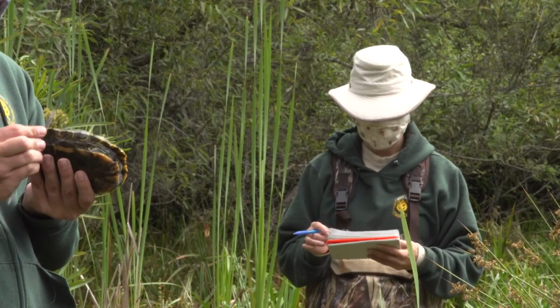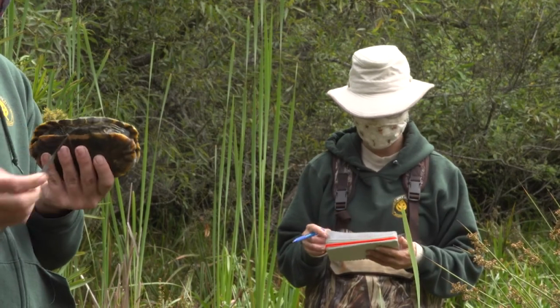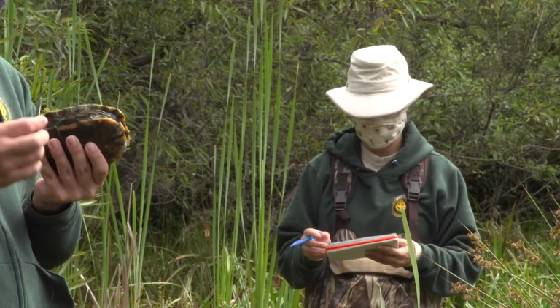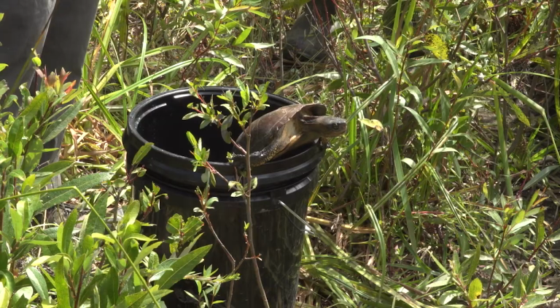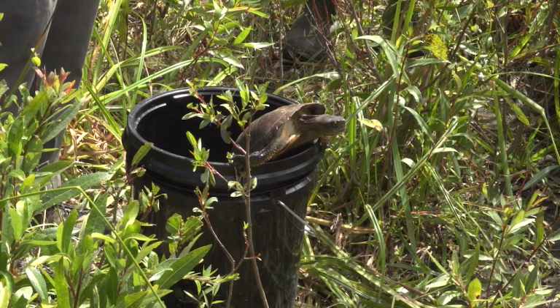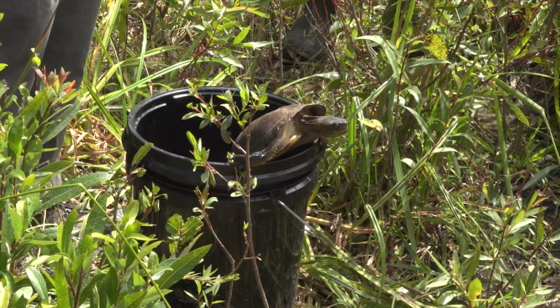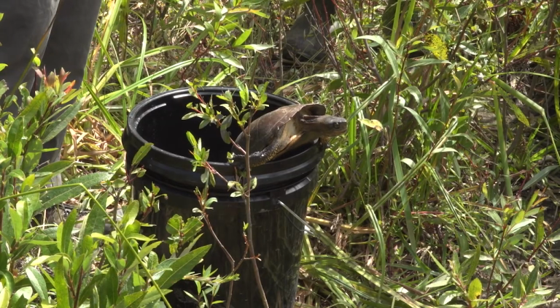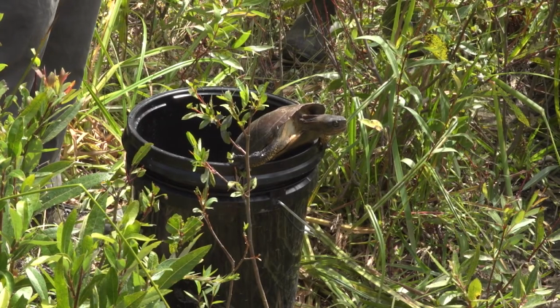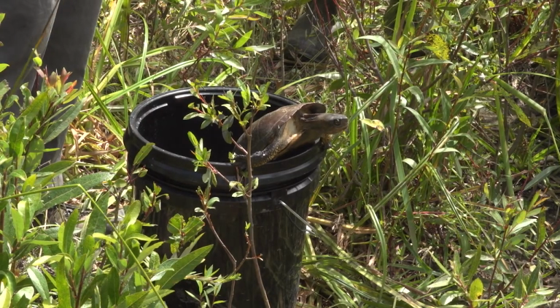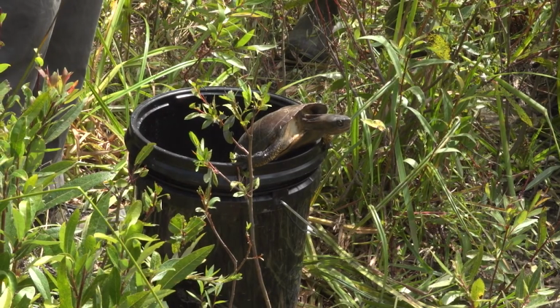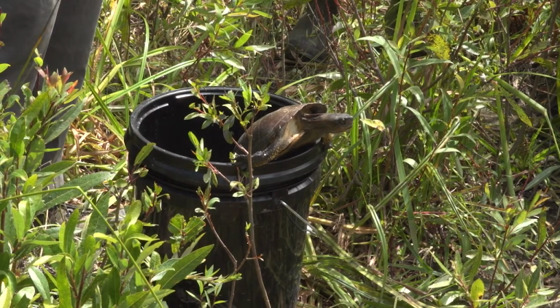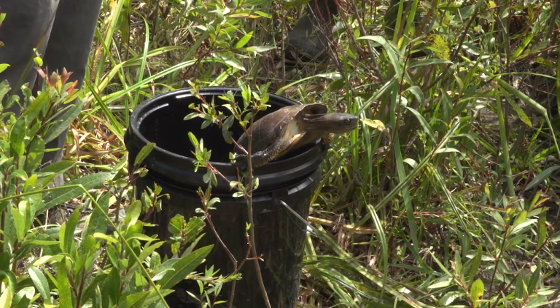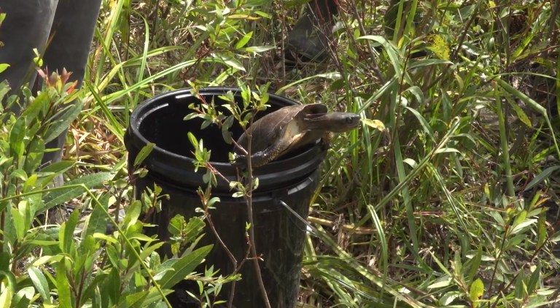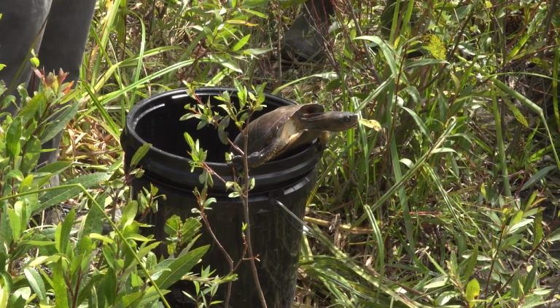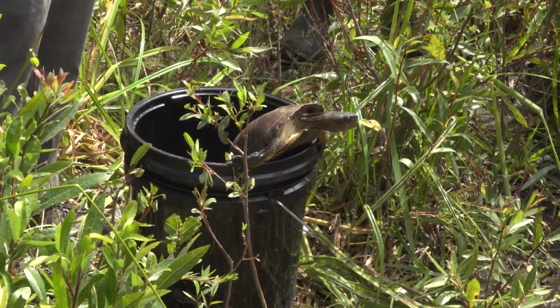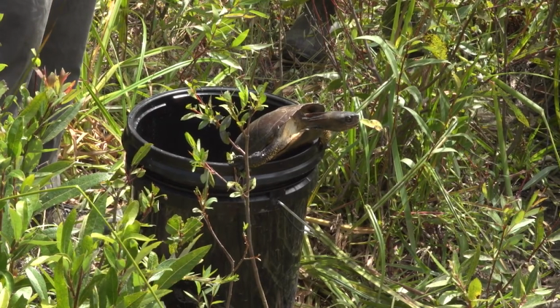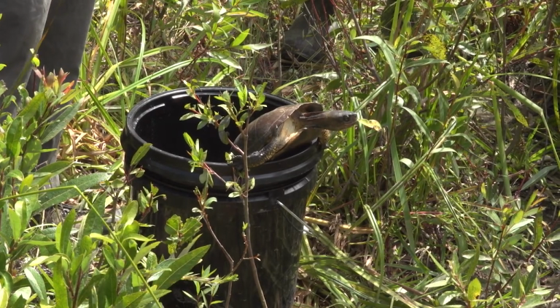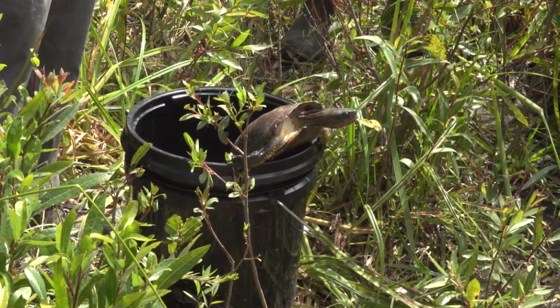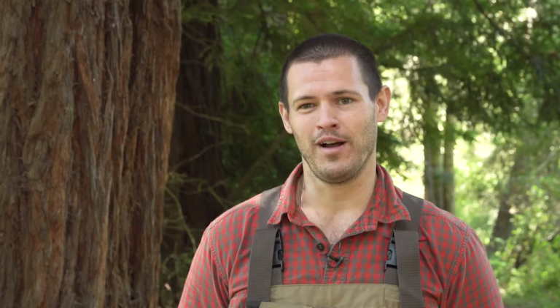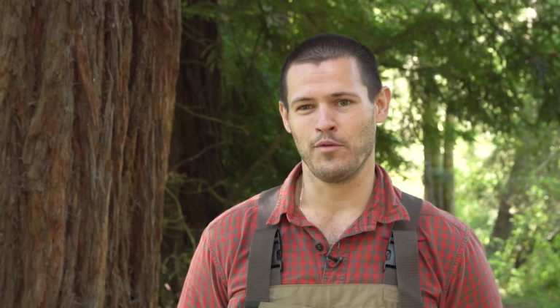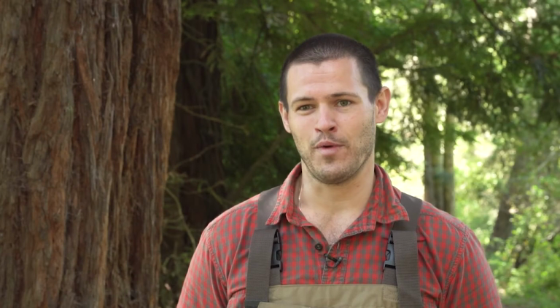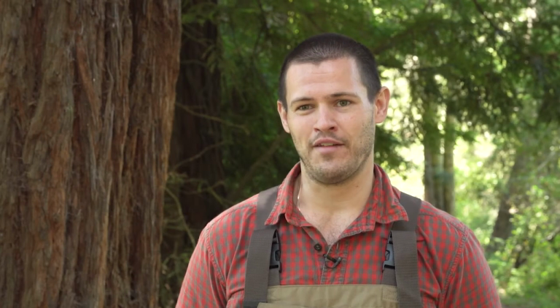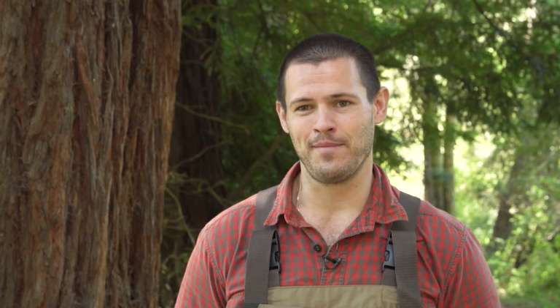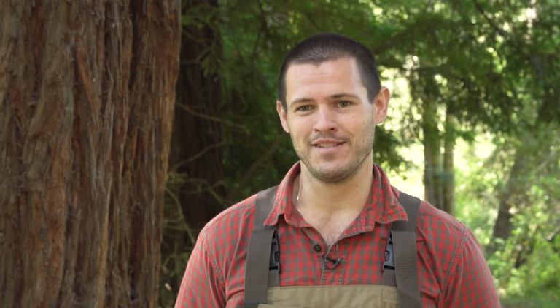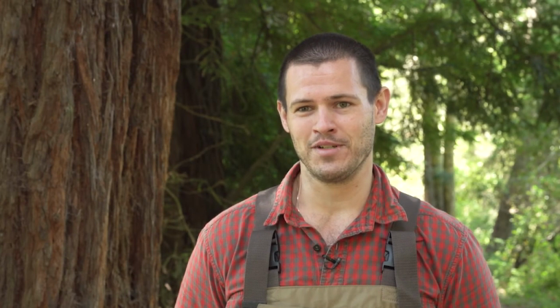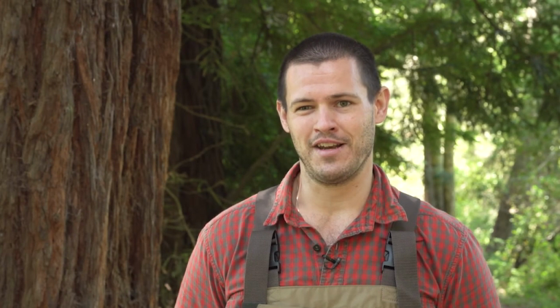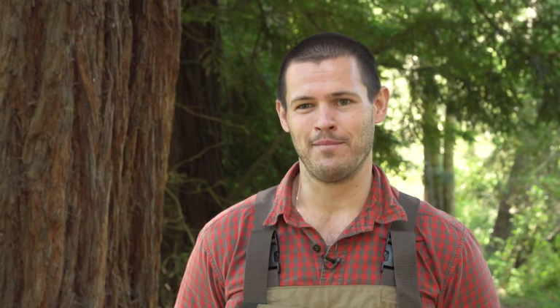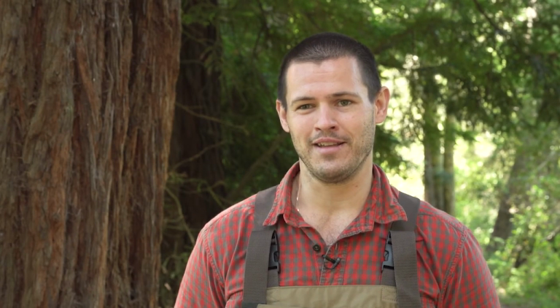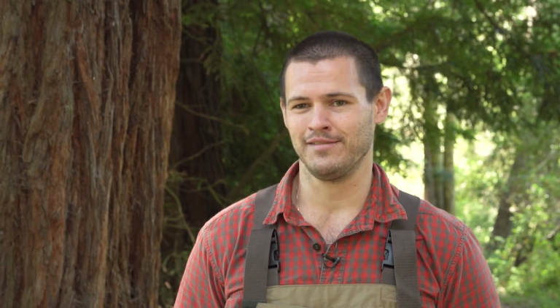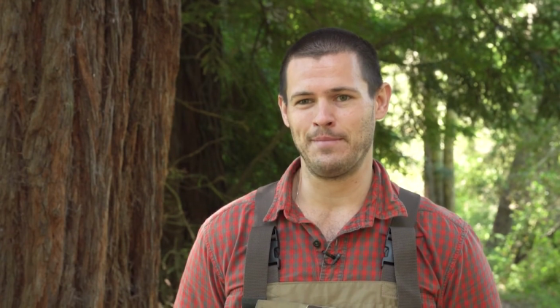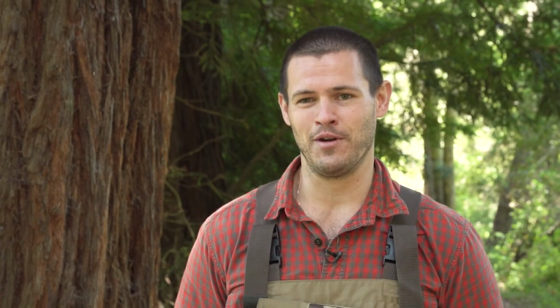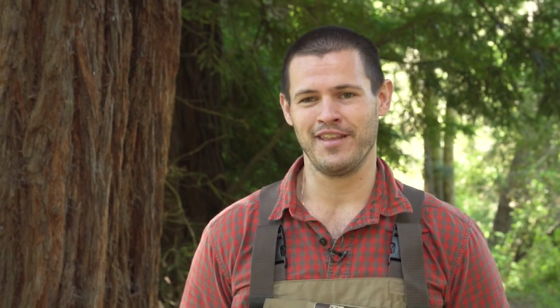We had nine pond turtles and one slider. That's a pretty good haul for this small pond with one night of trapping. So we're excited to come back and keep doing our thing.